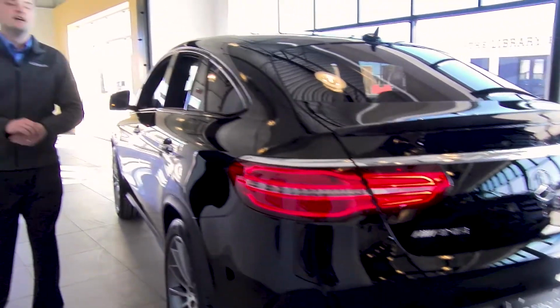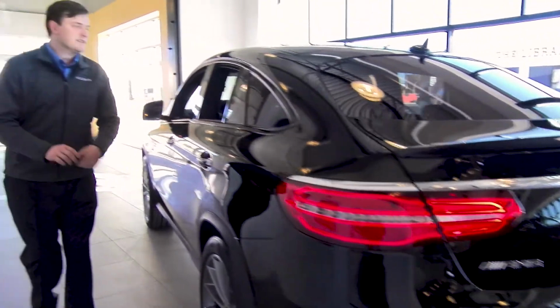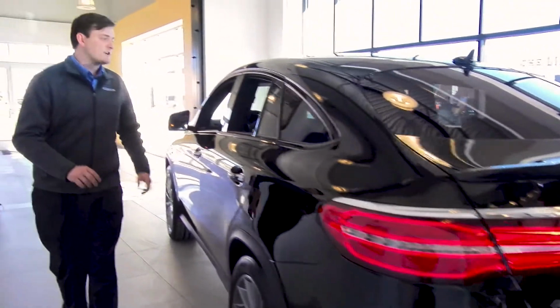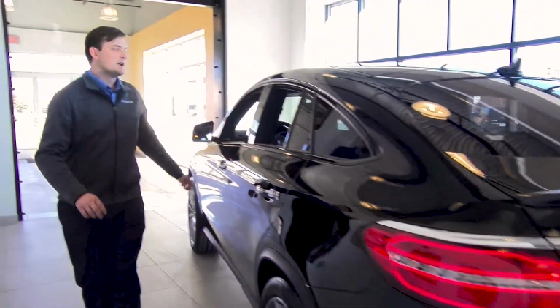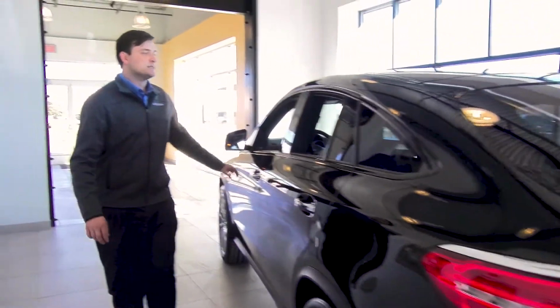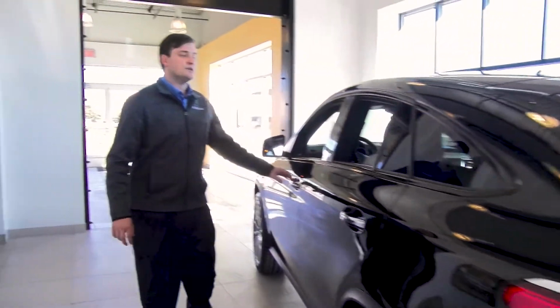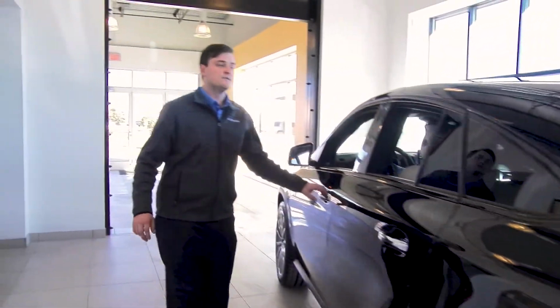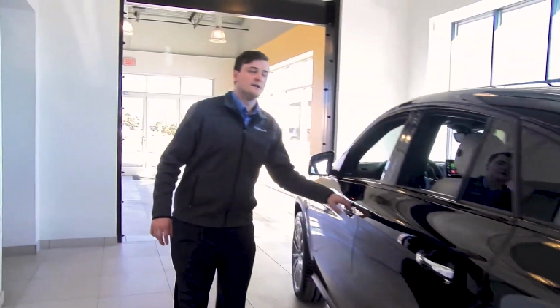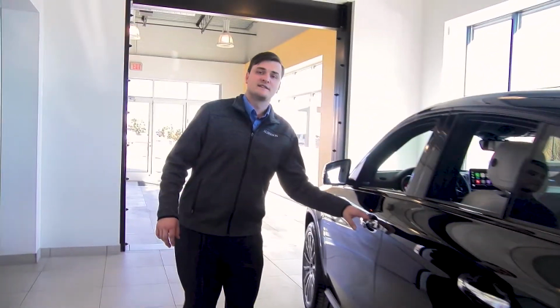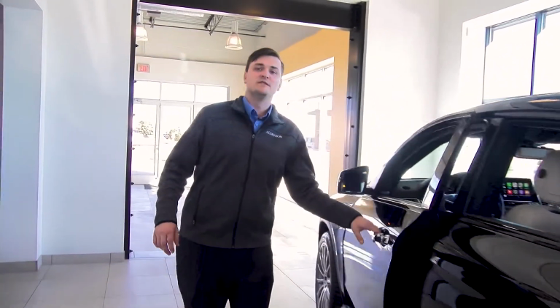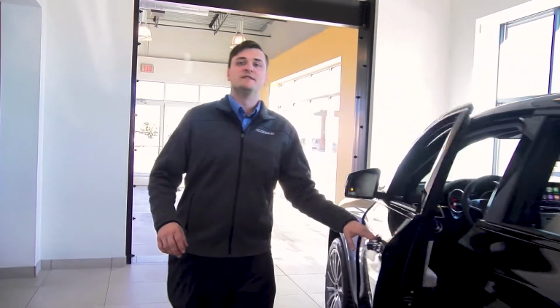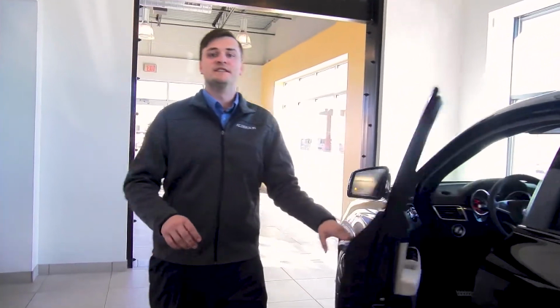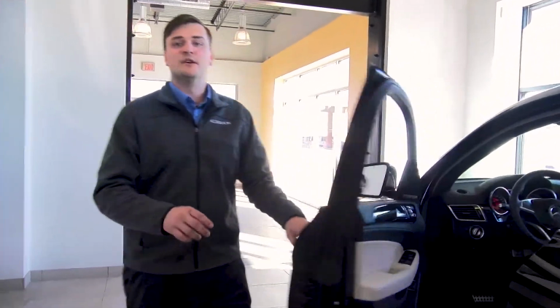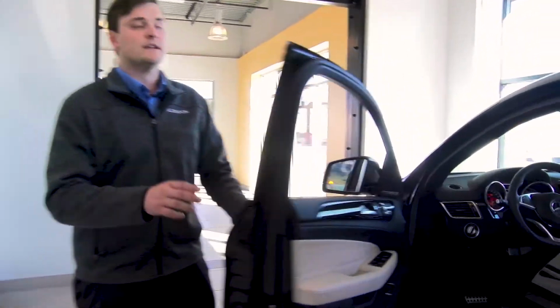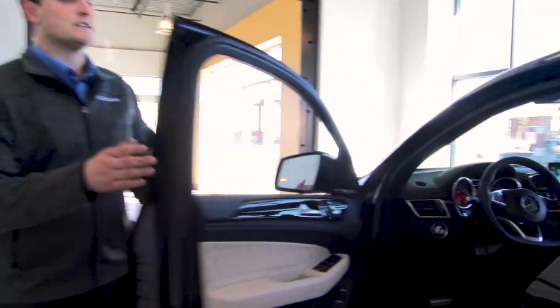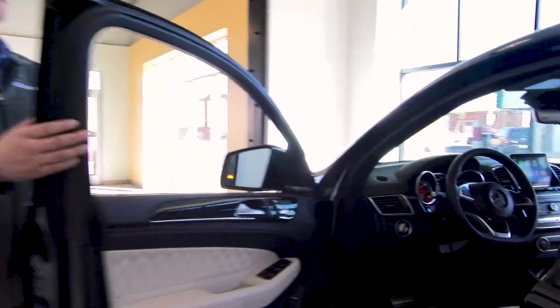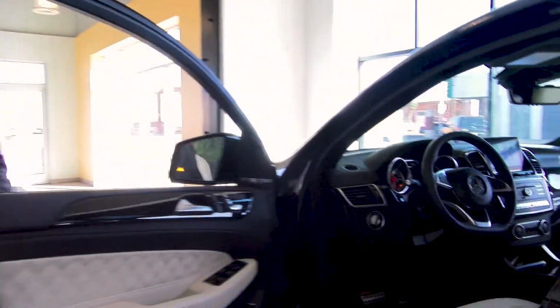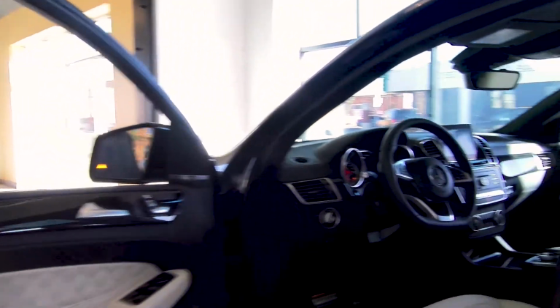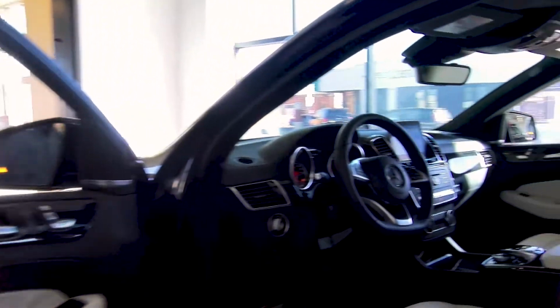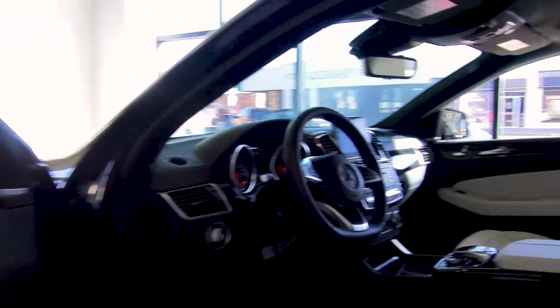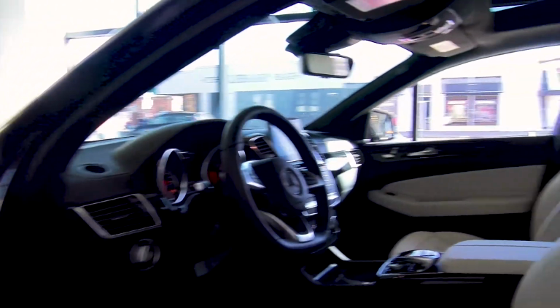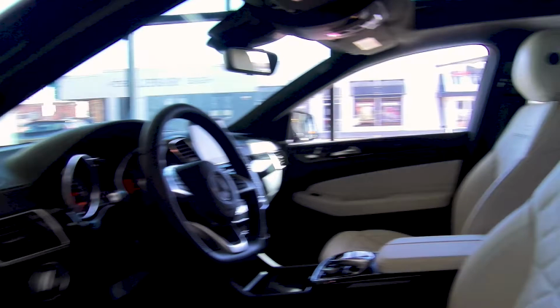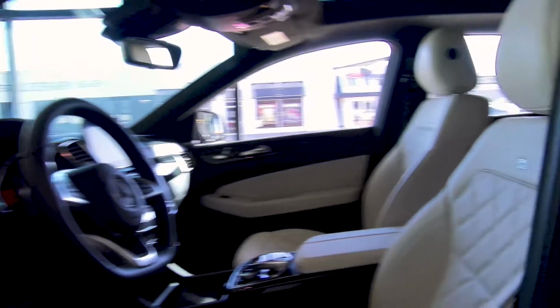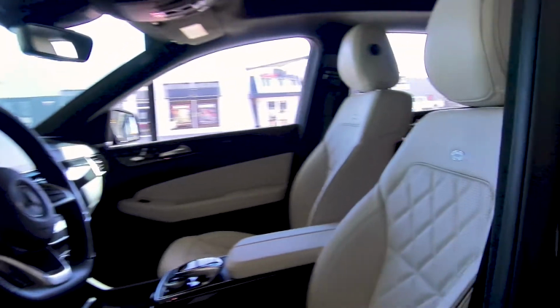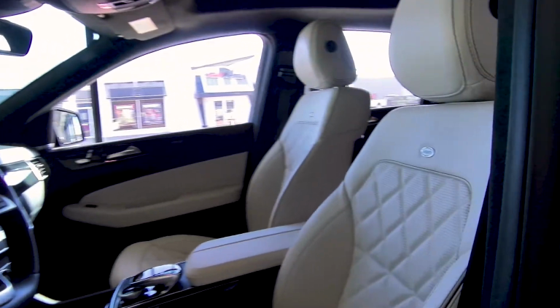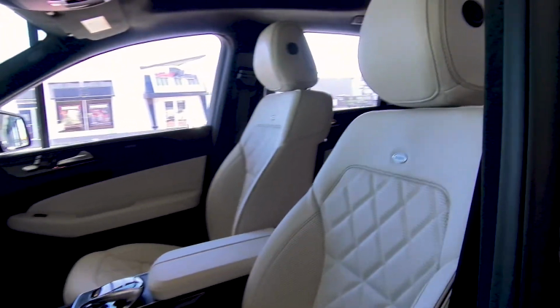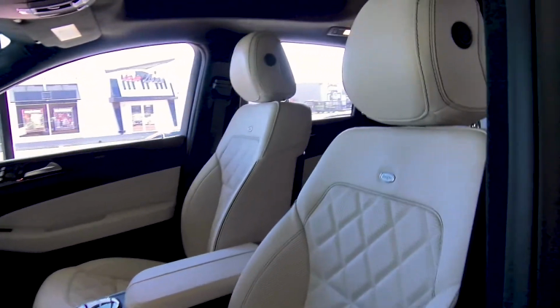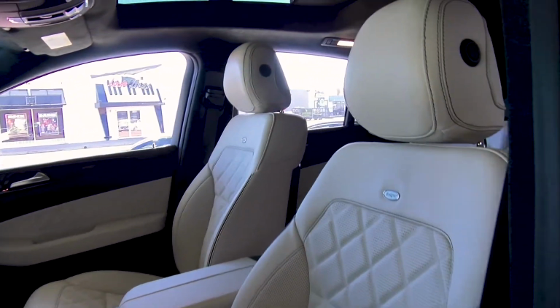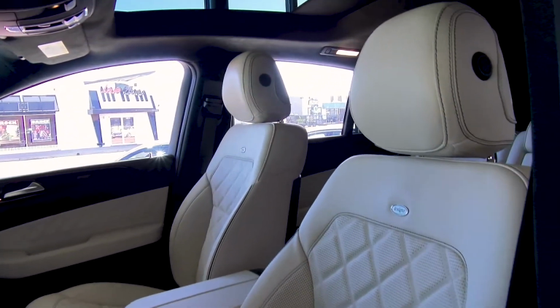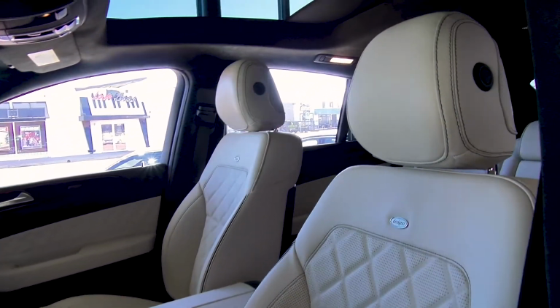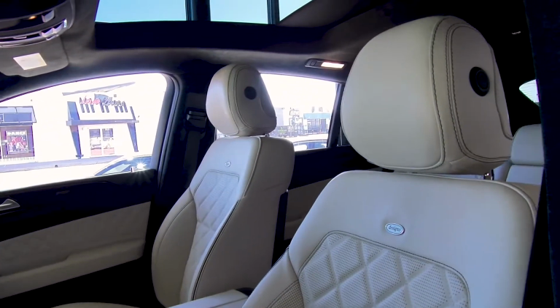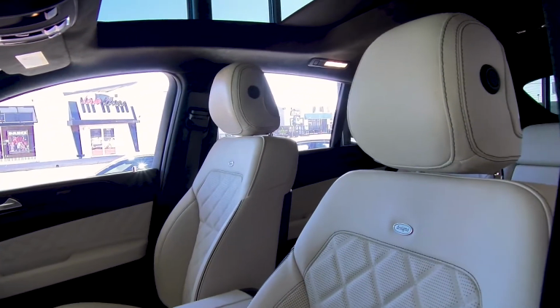This car has the beautiful, exclusive designio interior that gives you the first class experience every time you get in and drive the vehicle.